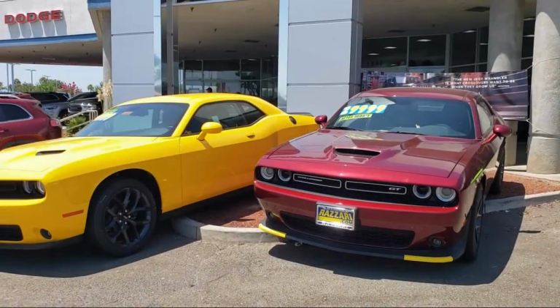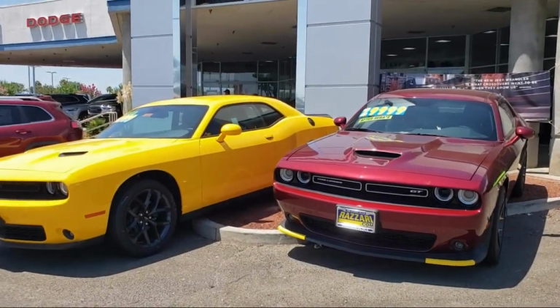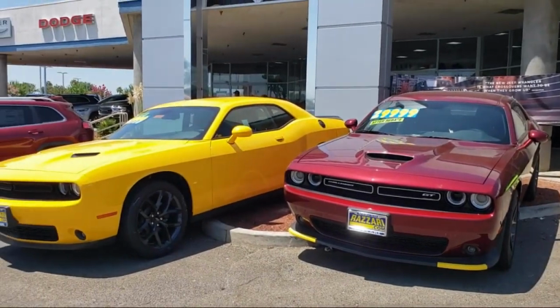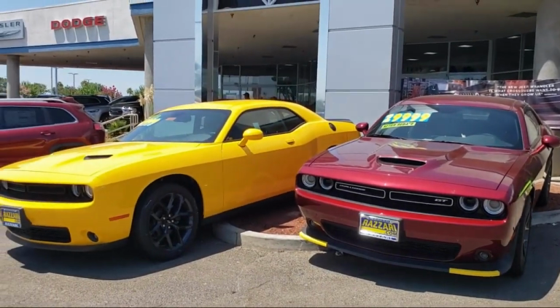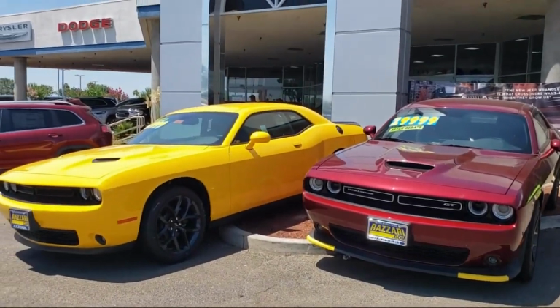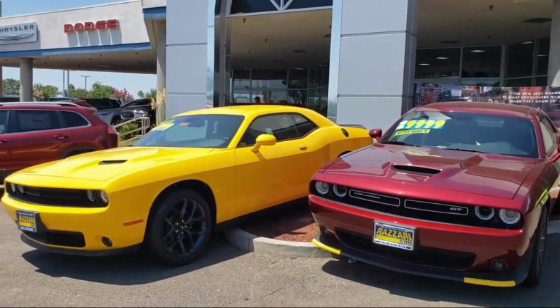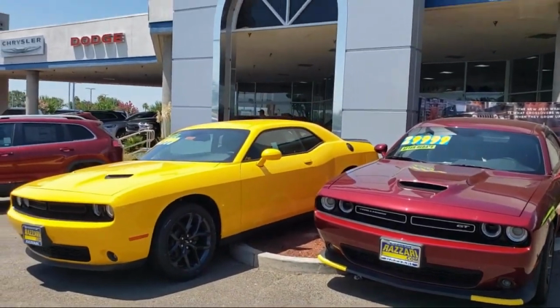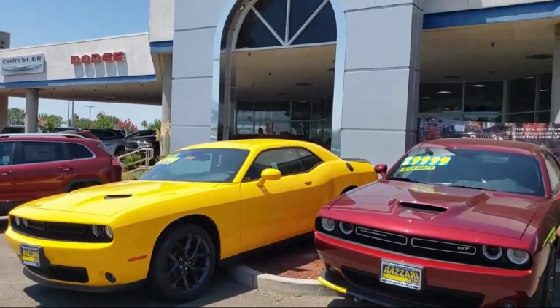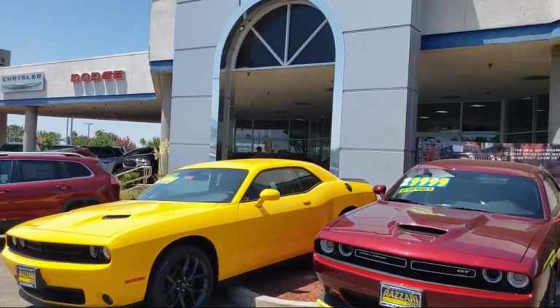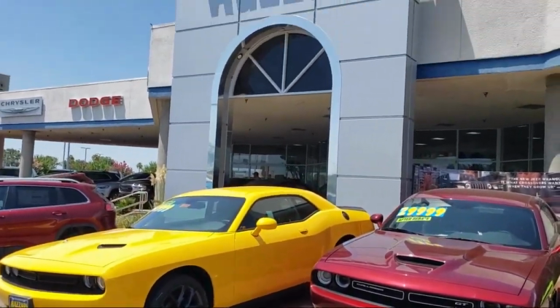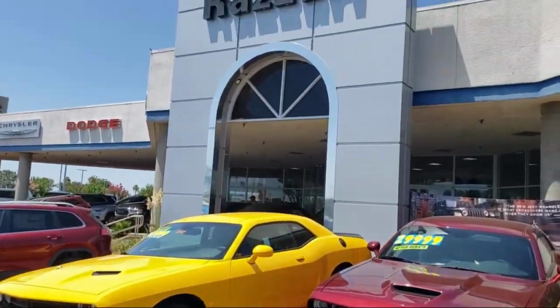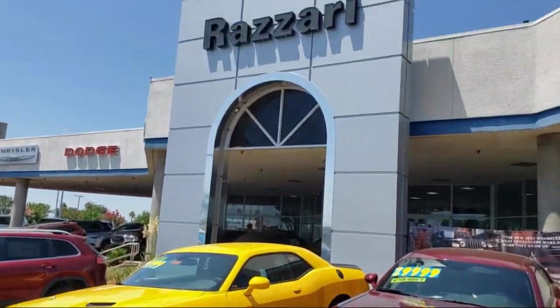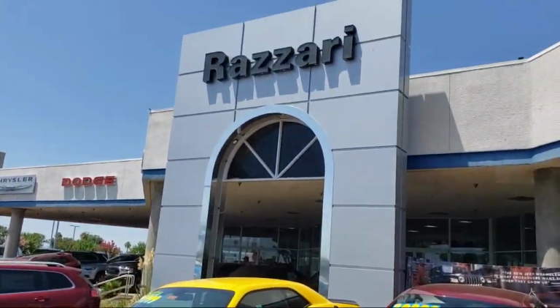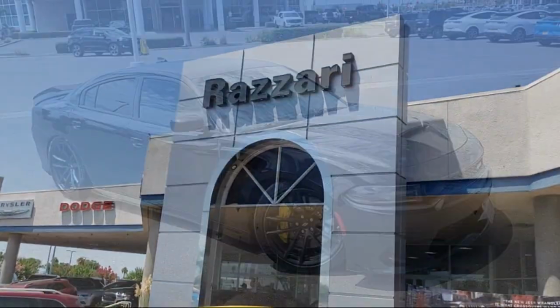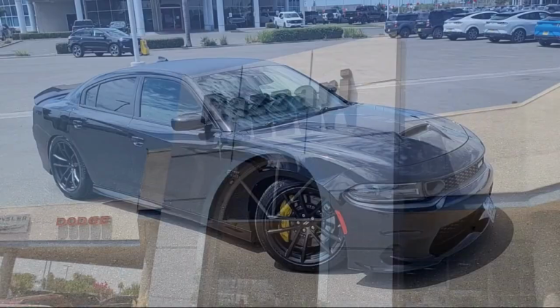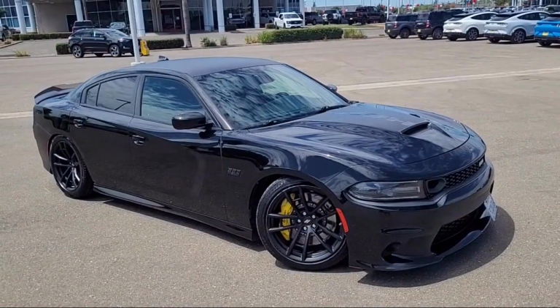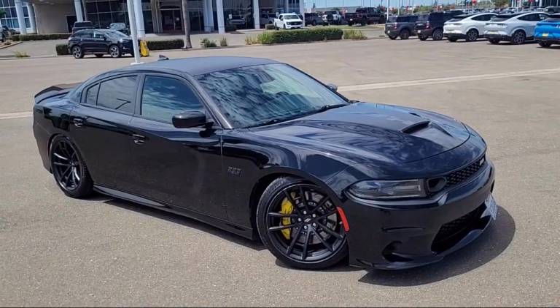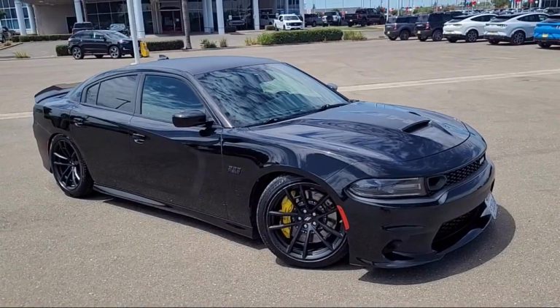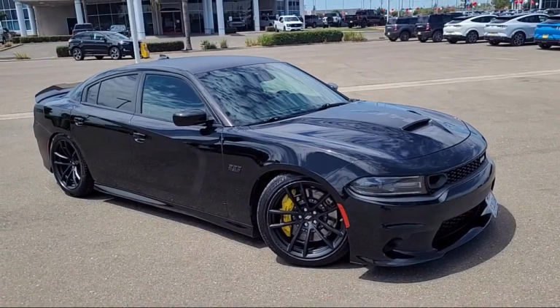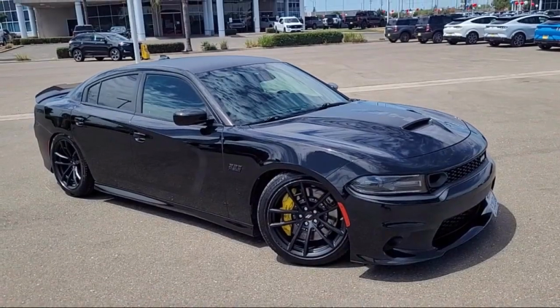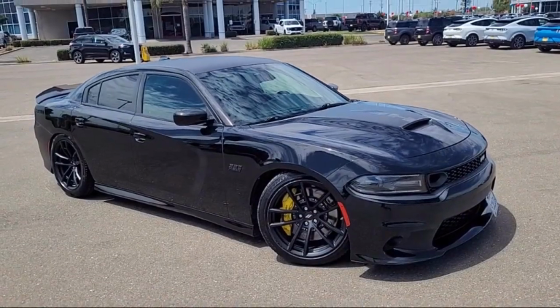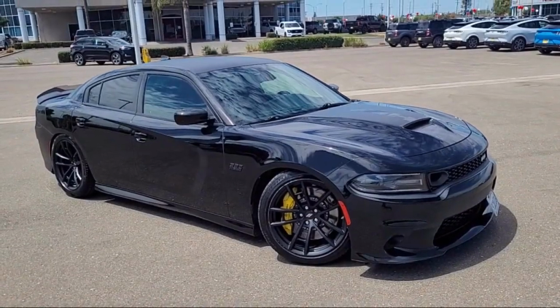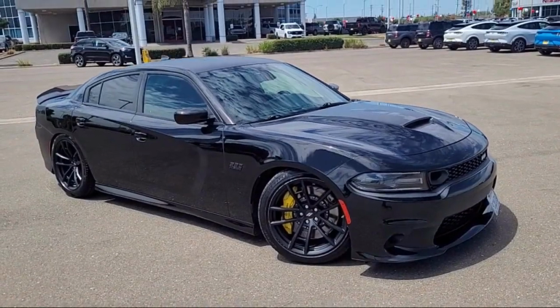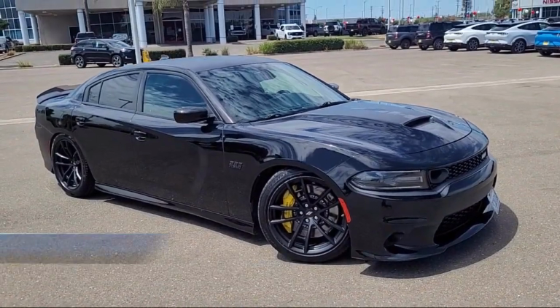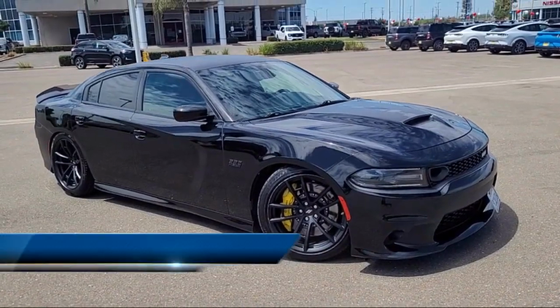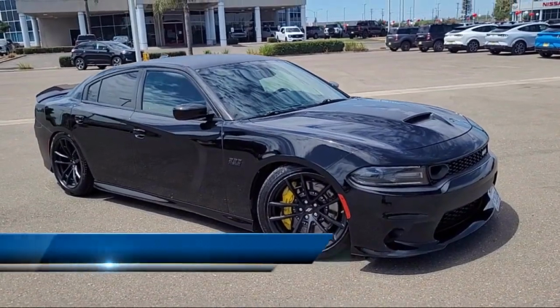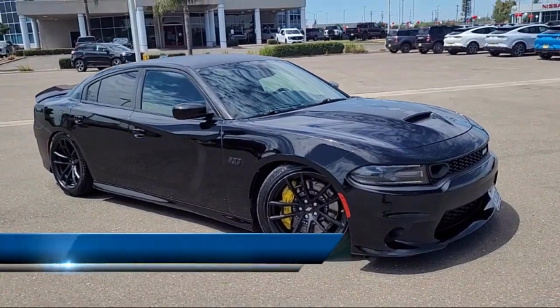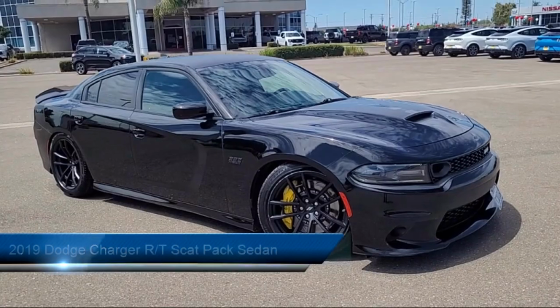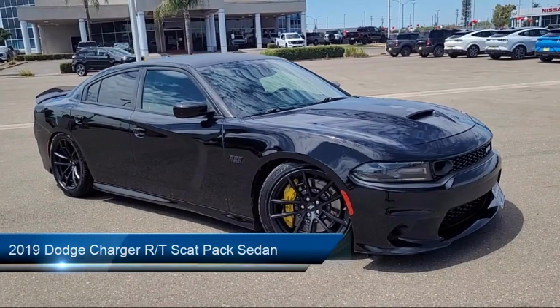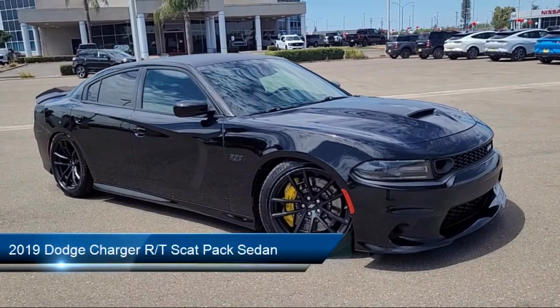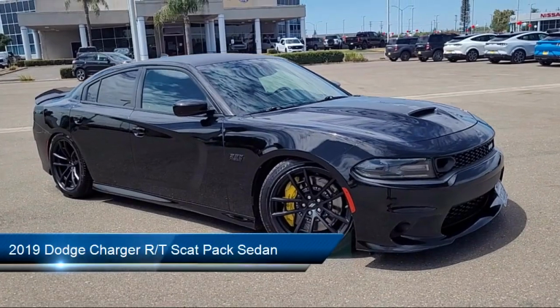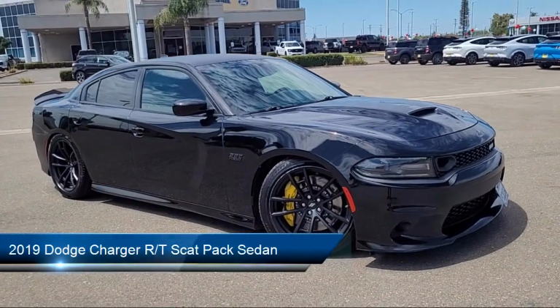Welcome to Risari Auto Centers, and here's a look at another one of our great vehicles from our inventory.